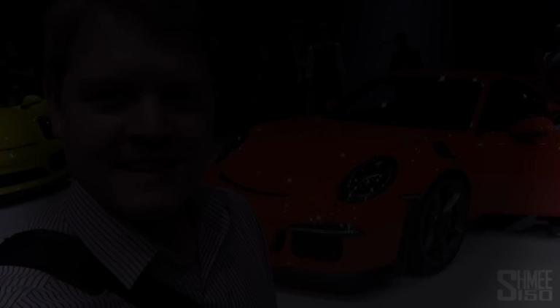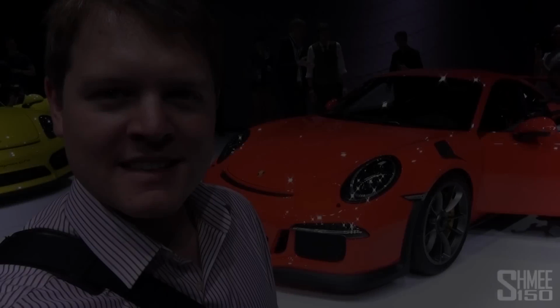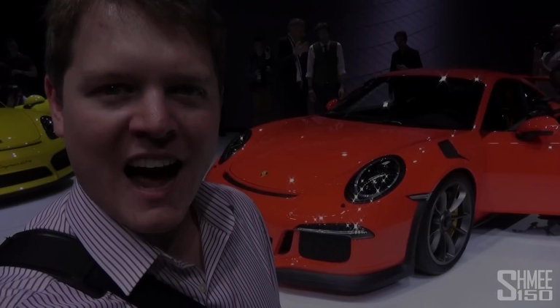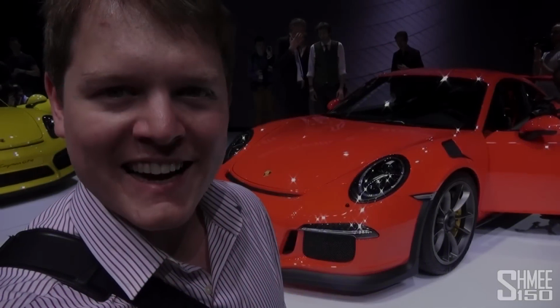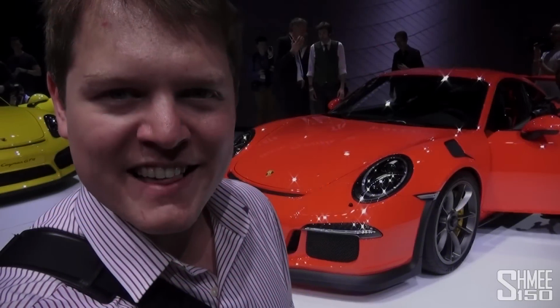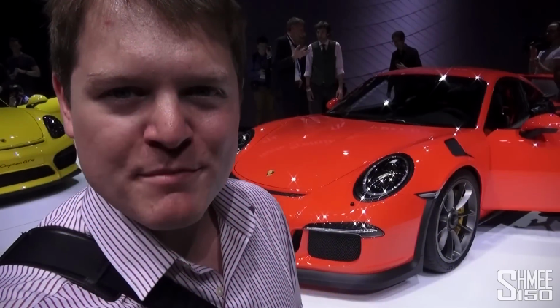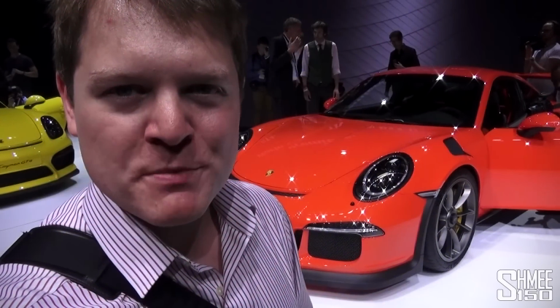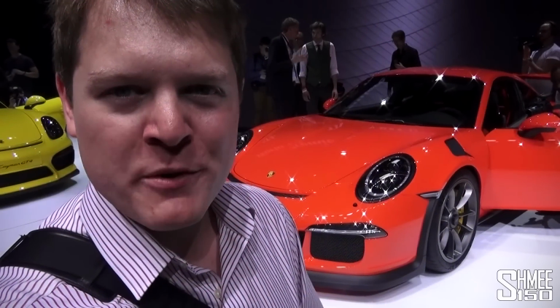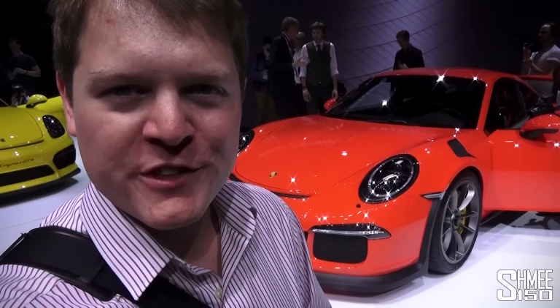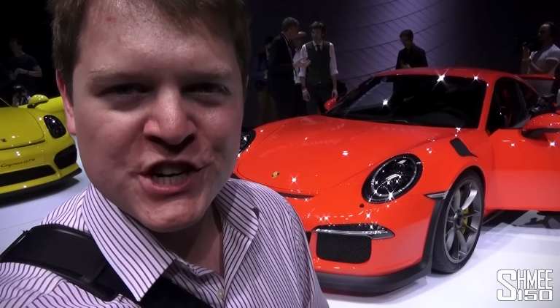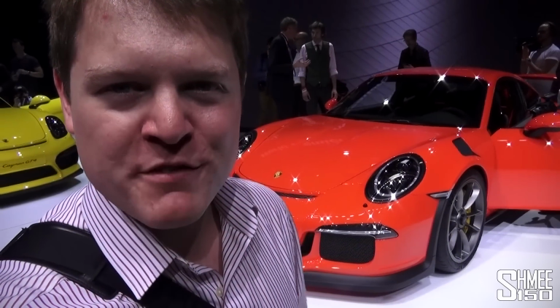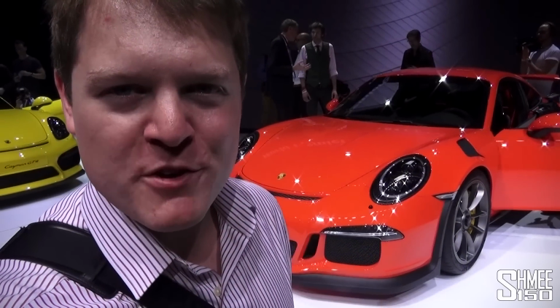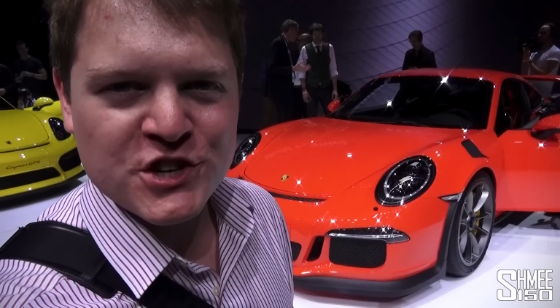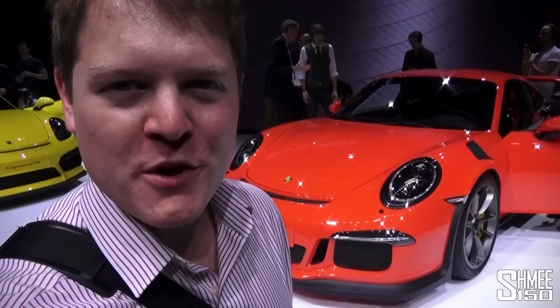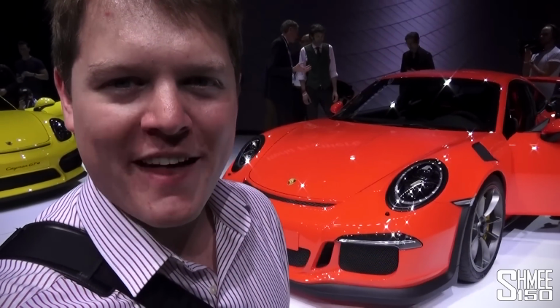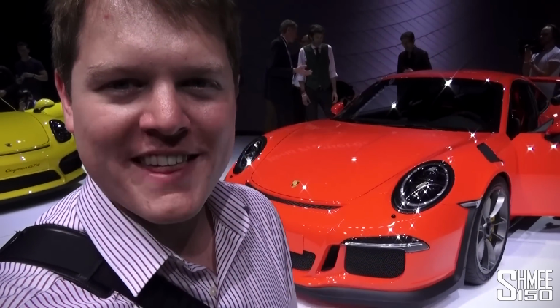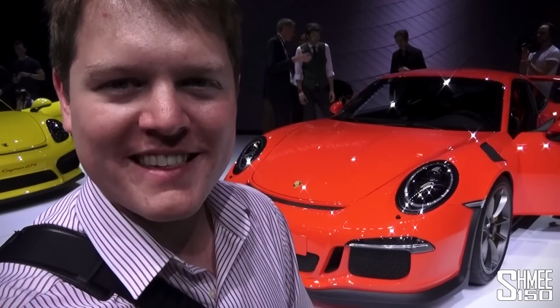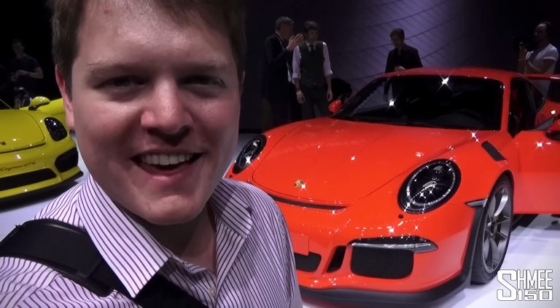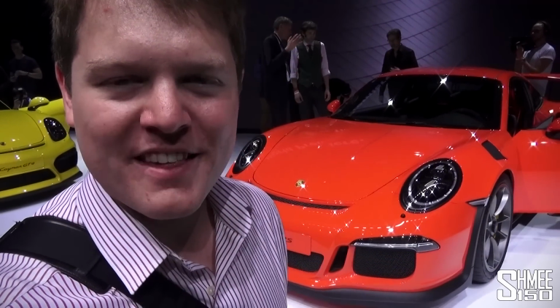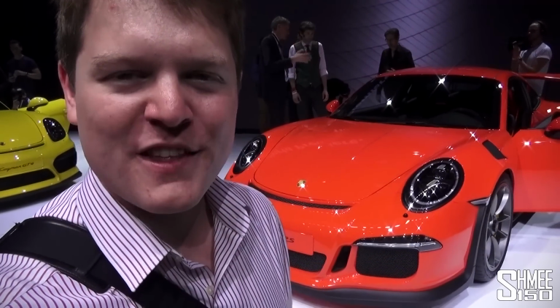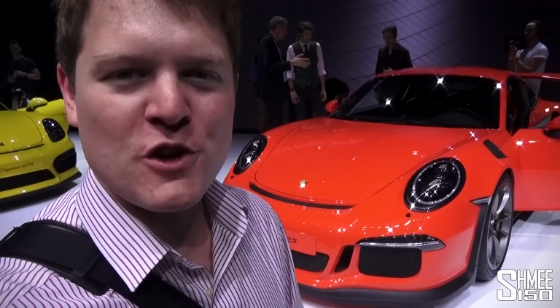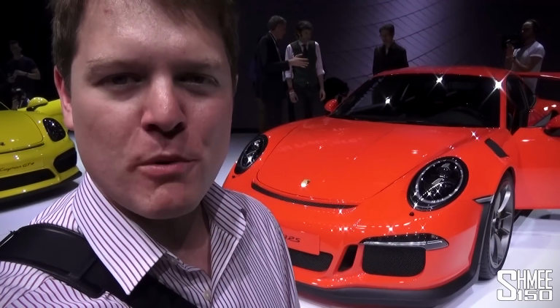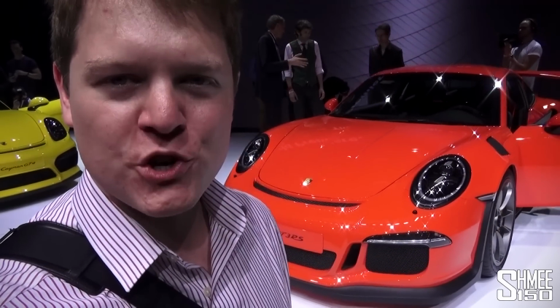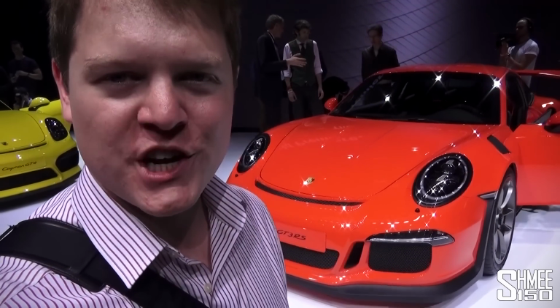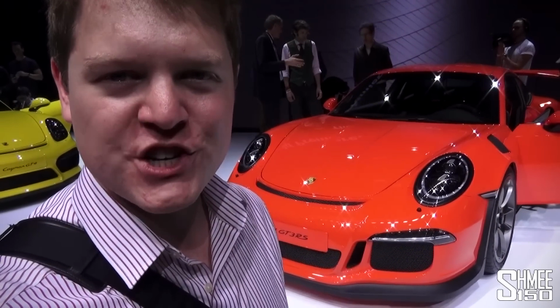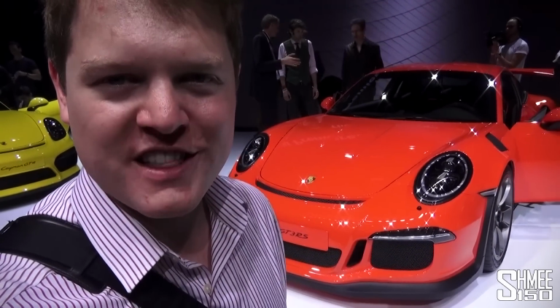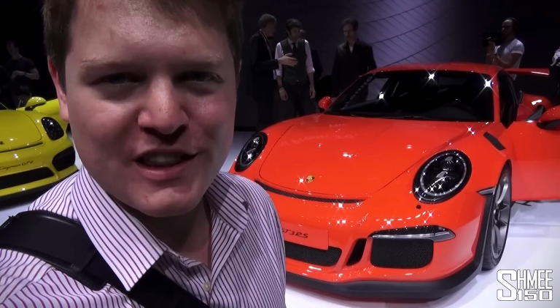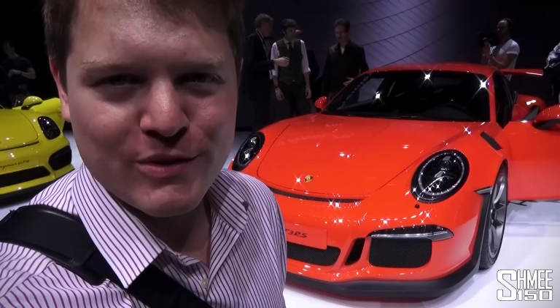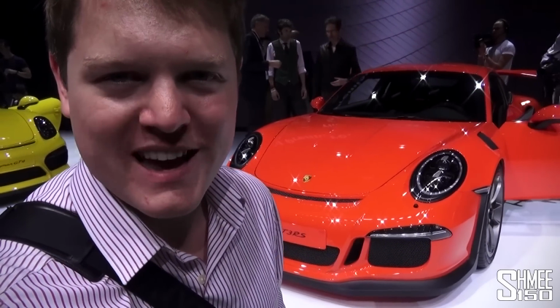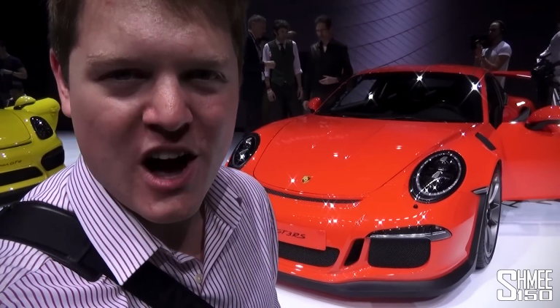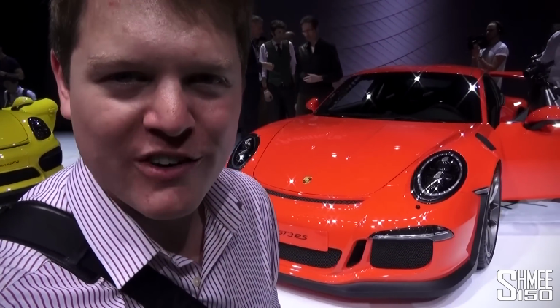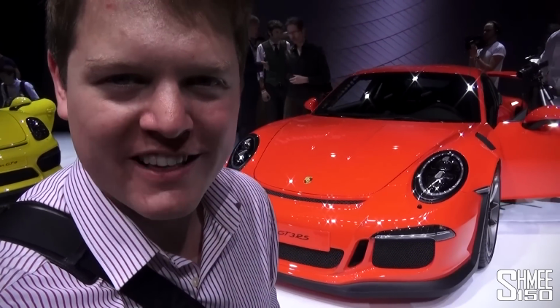Hi guys, I'm Shmee. We're at the Geneva Motor Show, and this is the new Porsche GT3 RS.